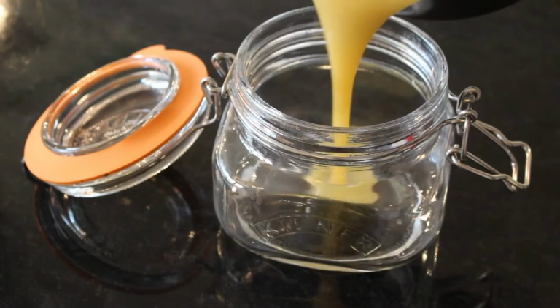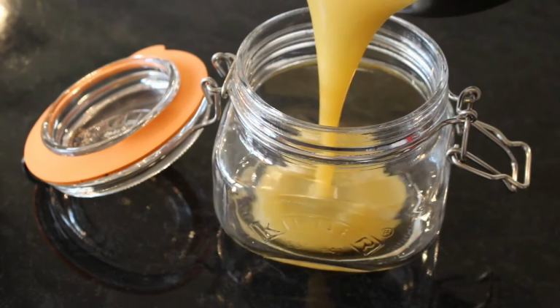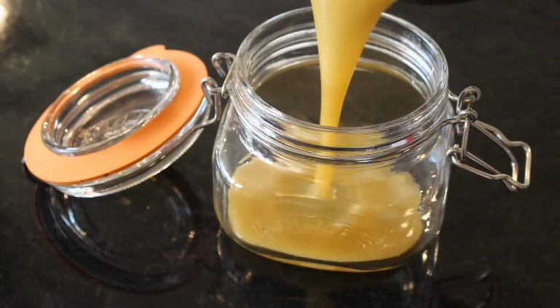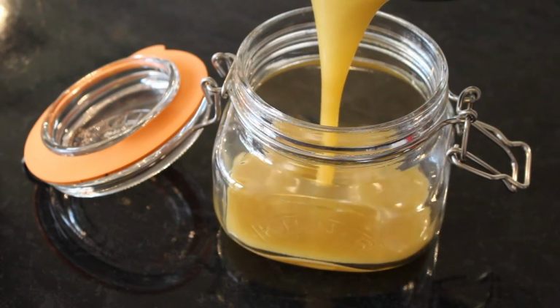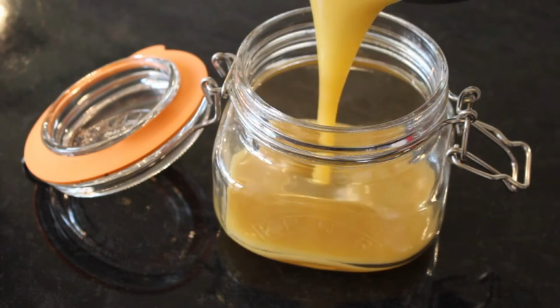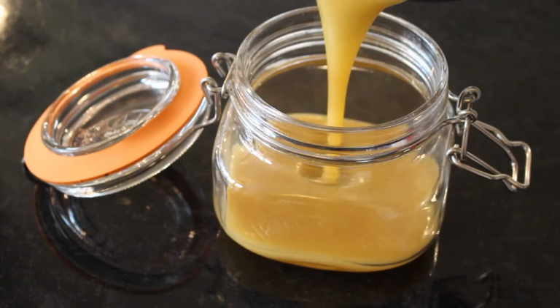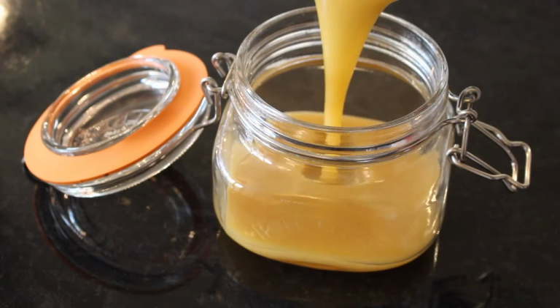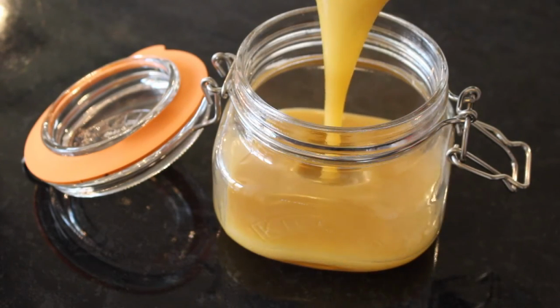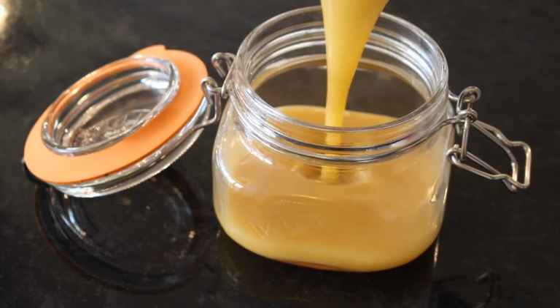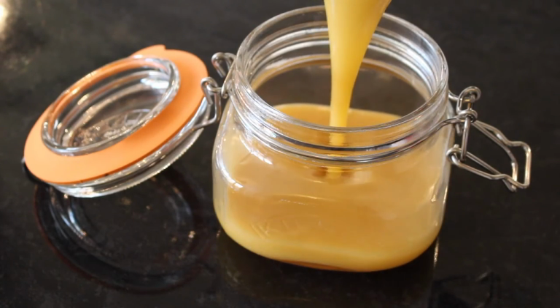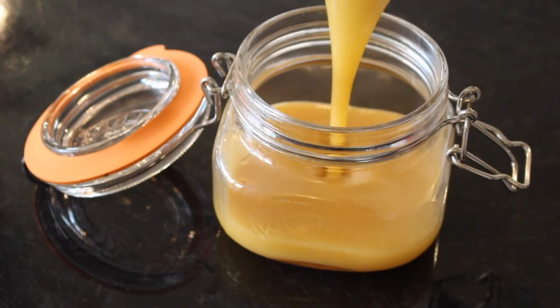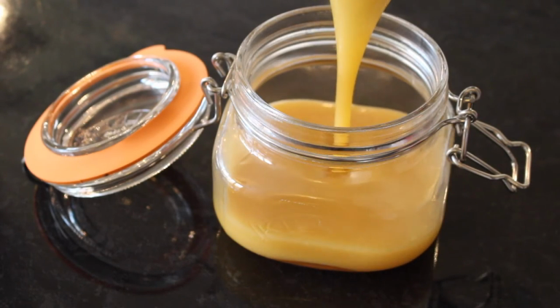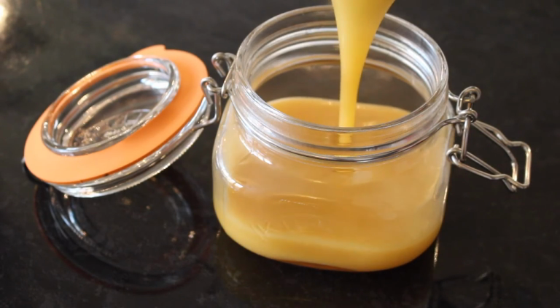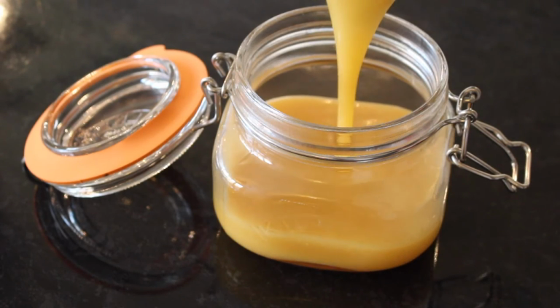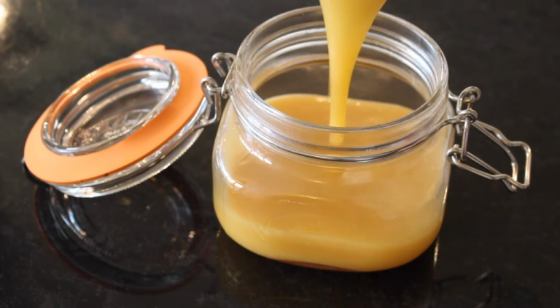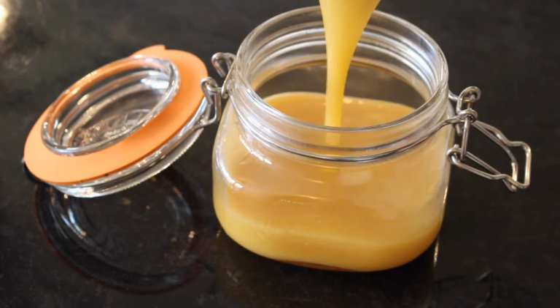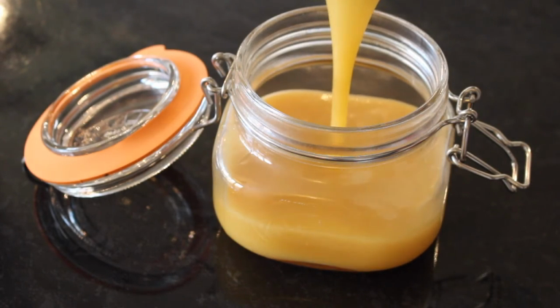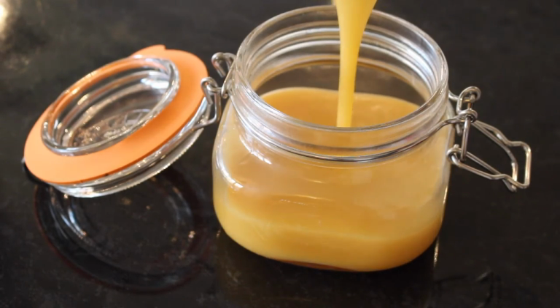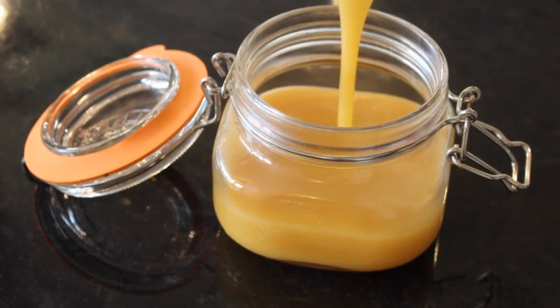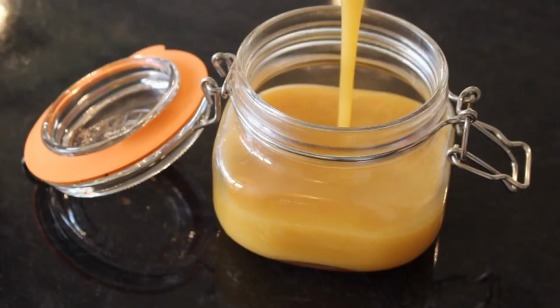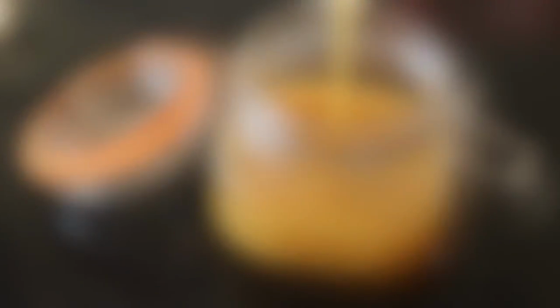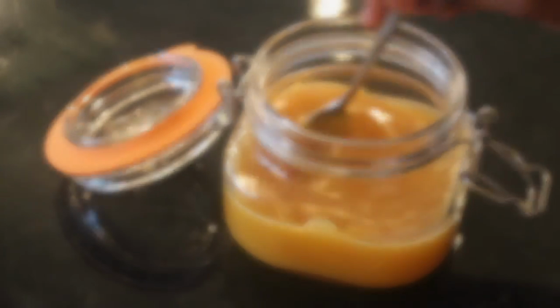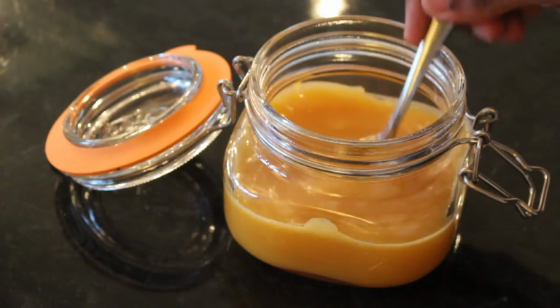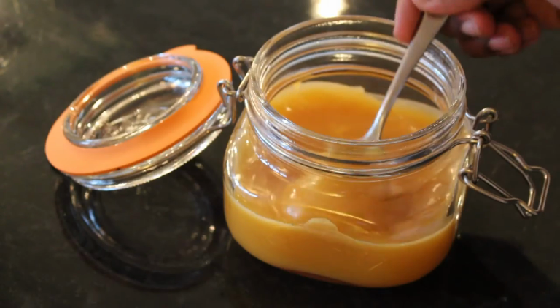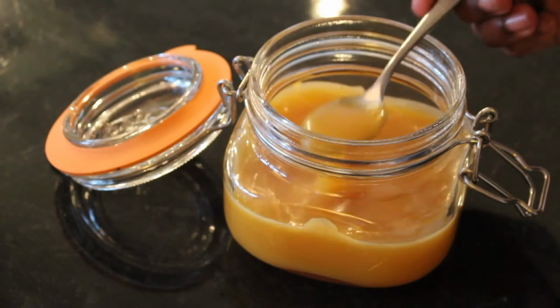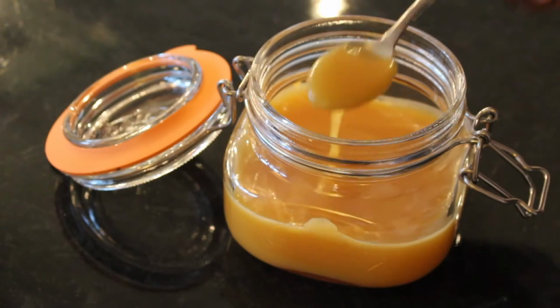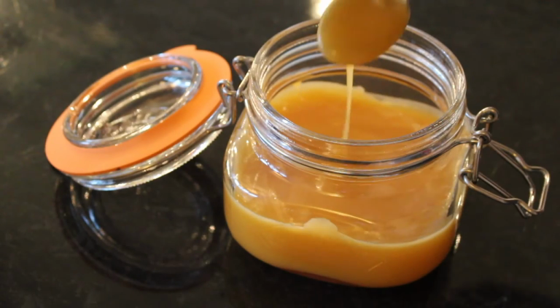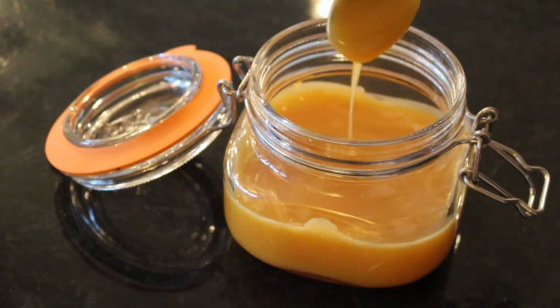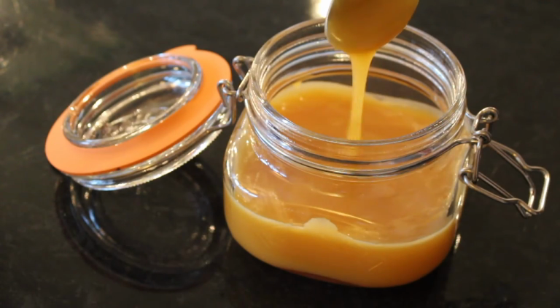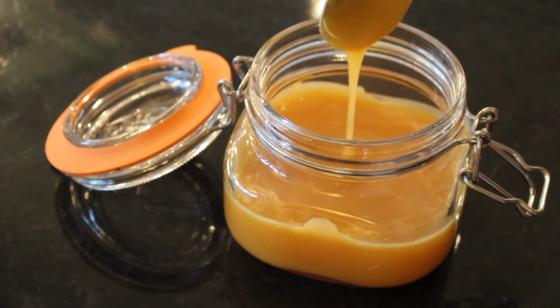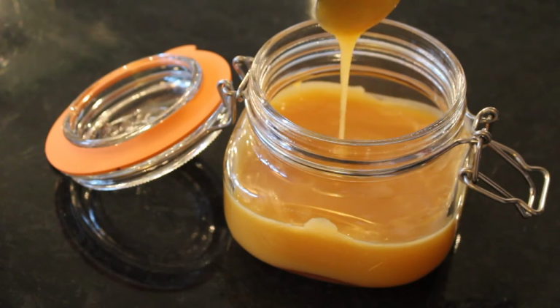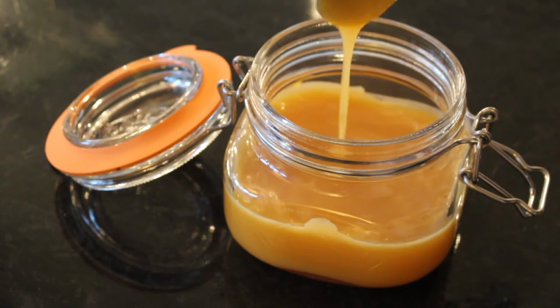Pour your caramel into an airtight jar and set aside to thicken as it cools. You can then store this in the fridge for up to 2 weeks.